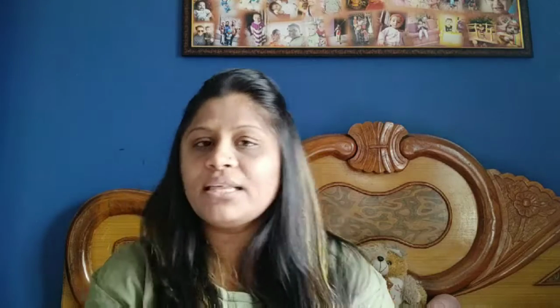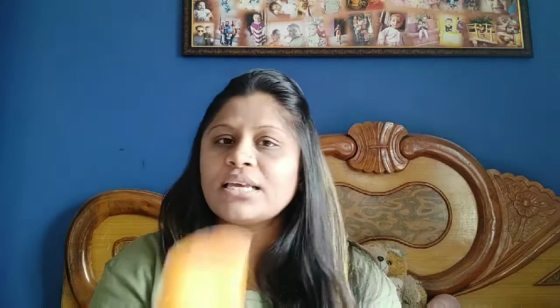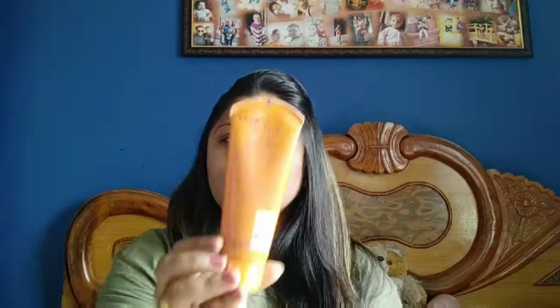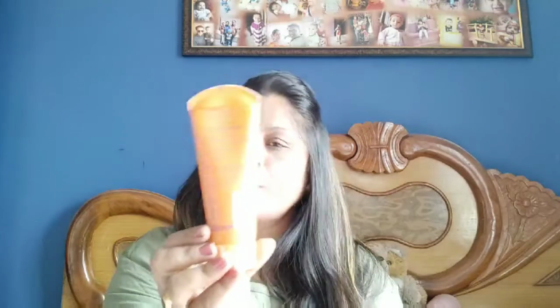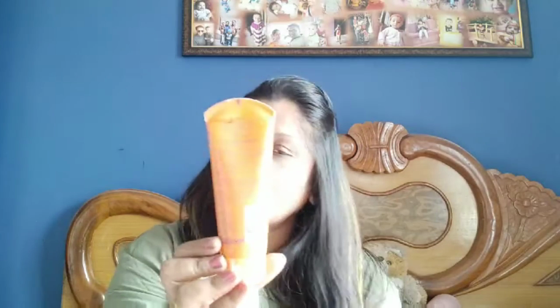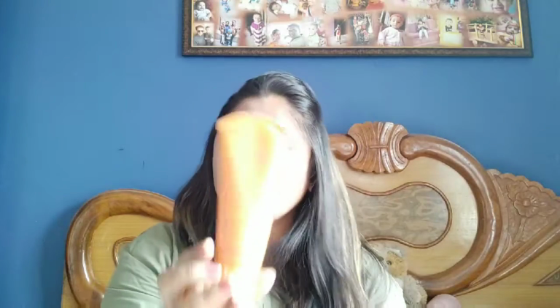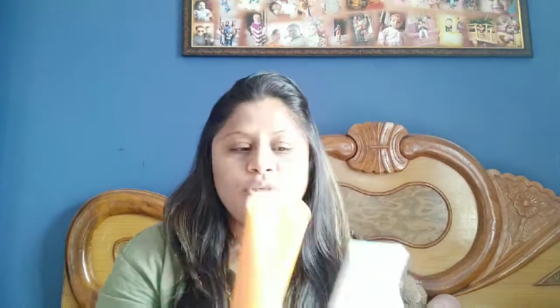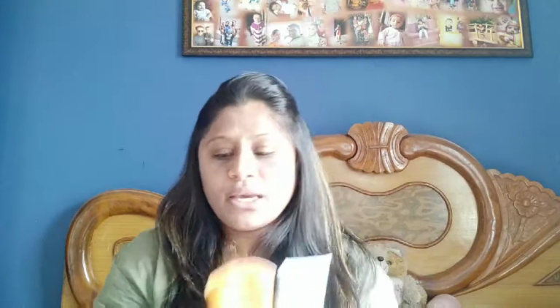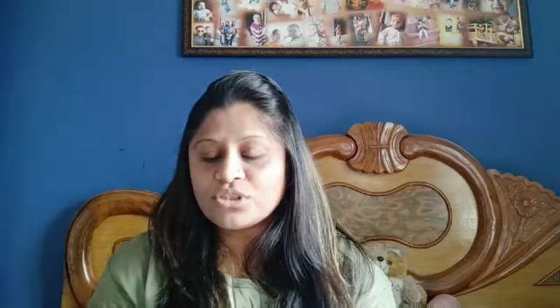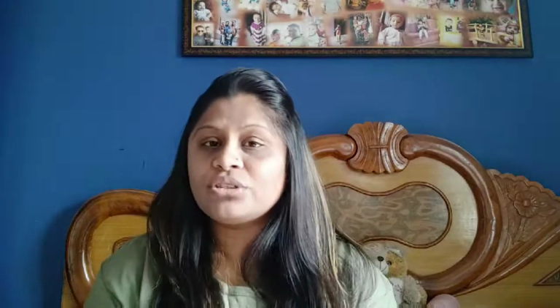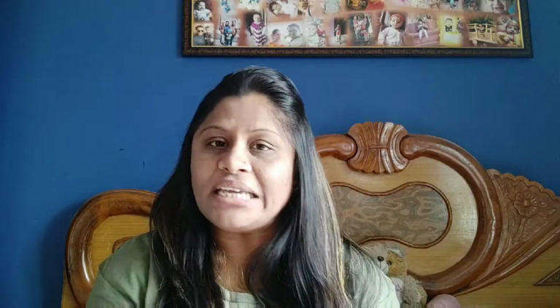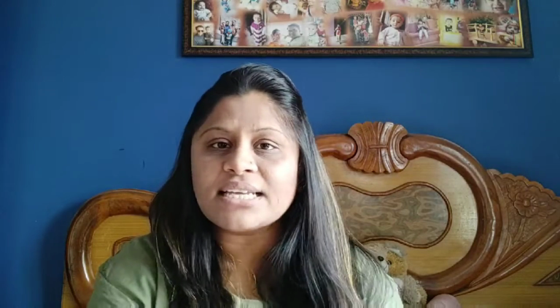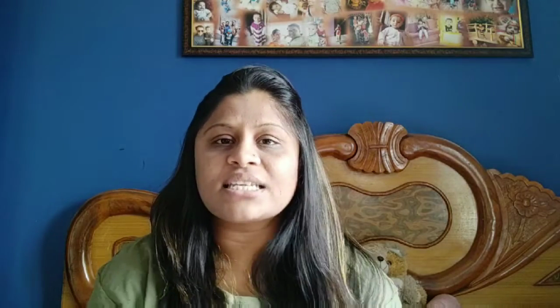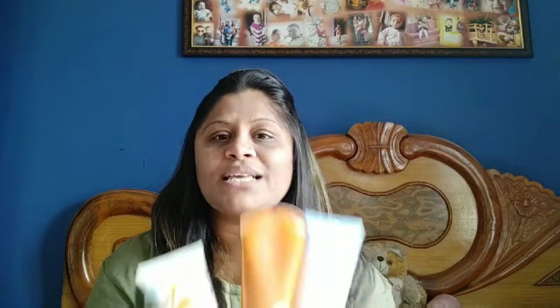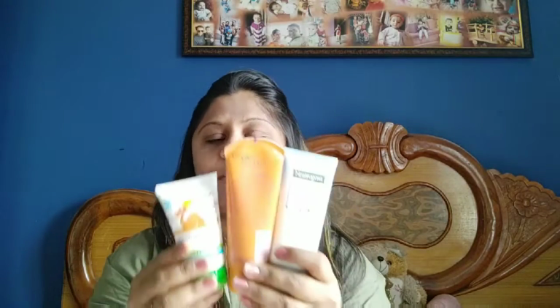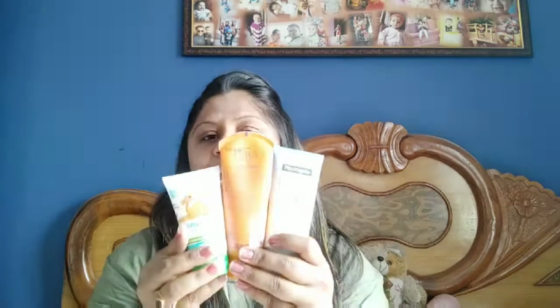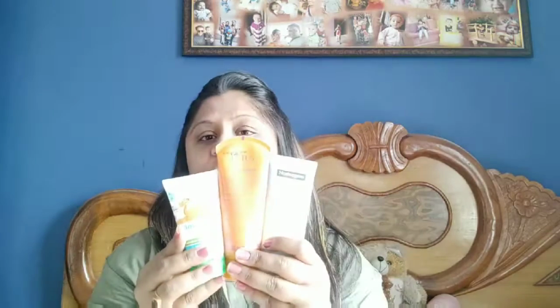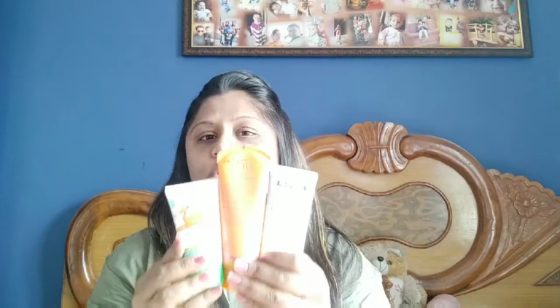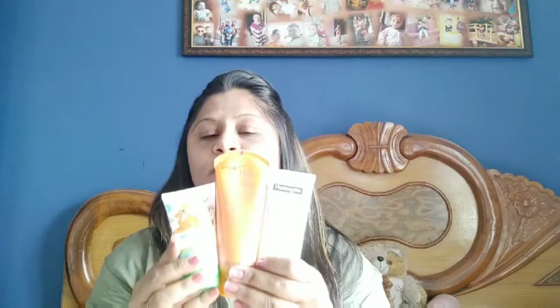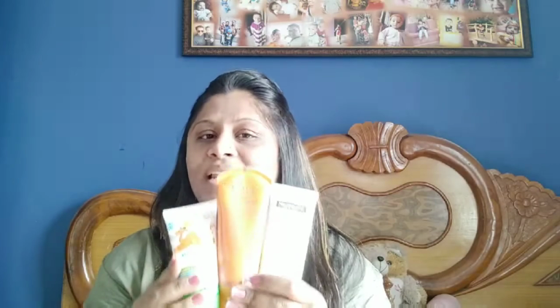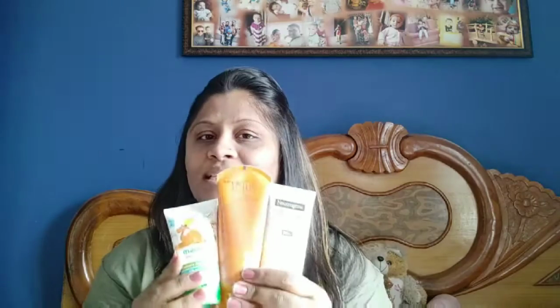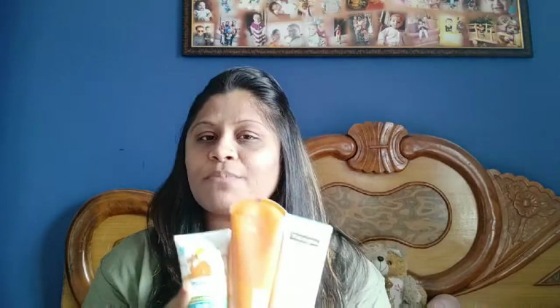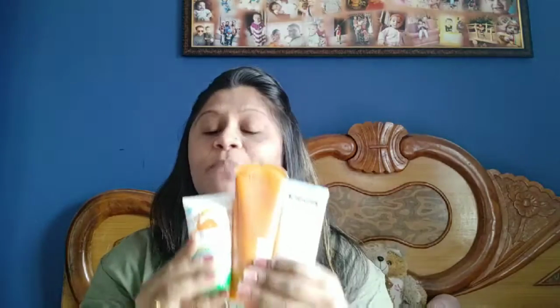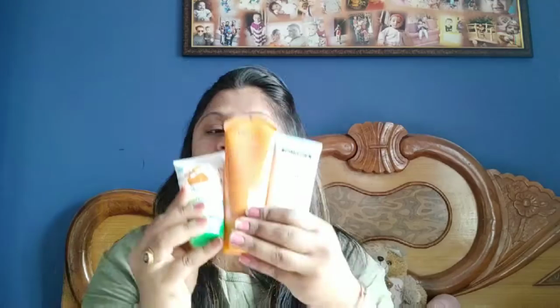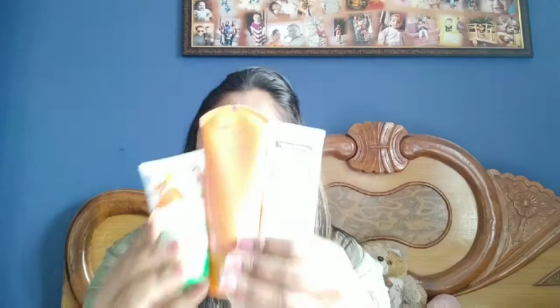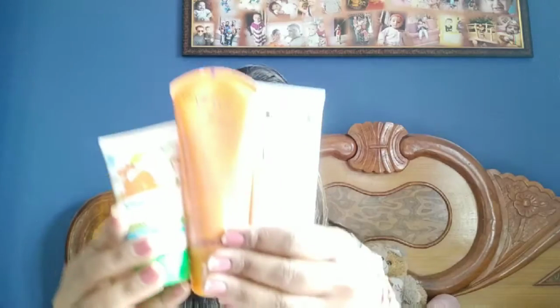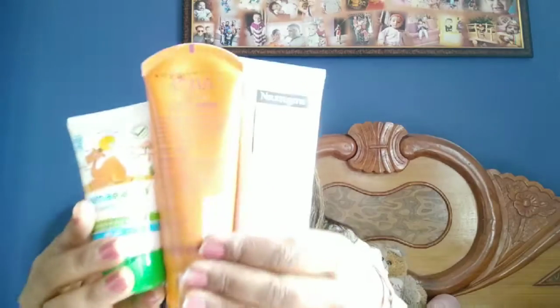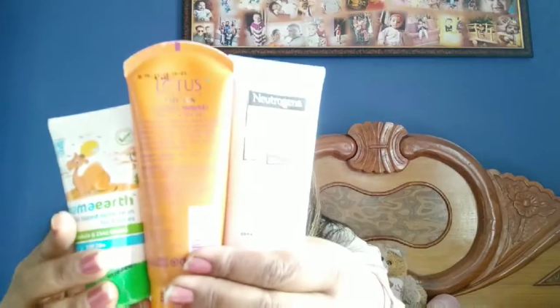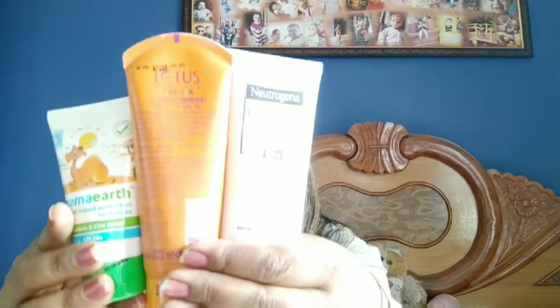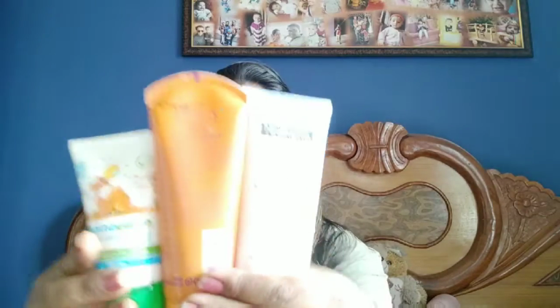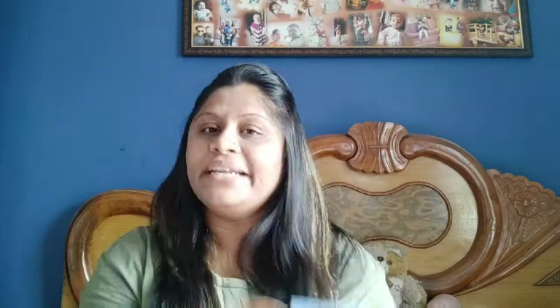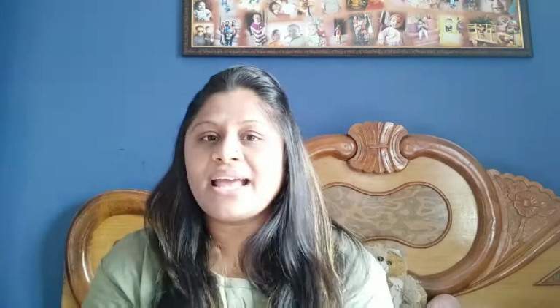So I have brought these 3 sunscreens which, in my opinion, are the best sunscreens in India.